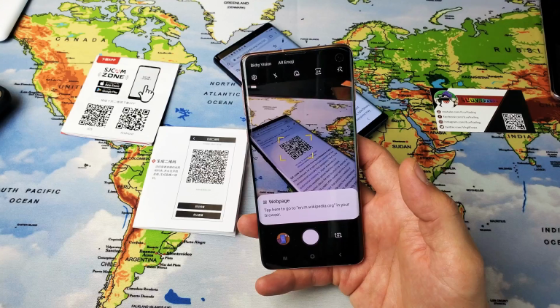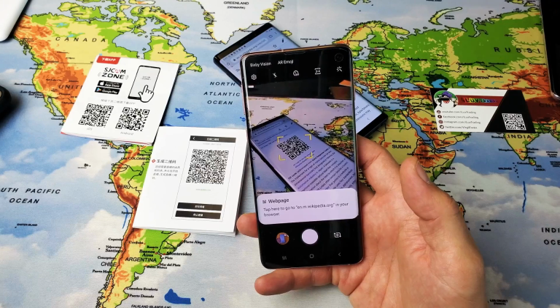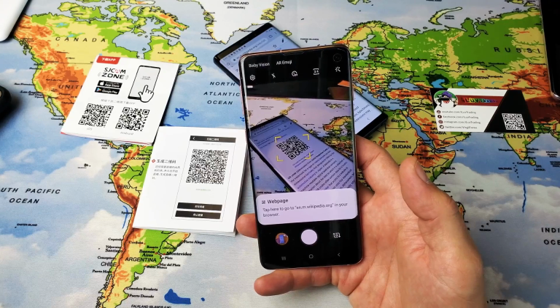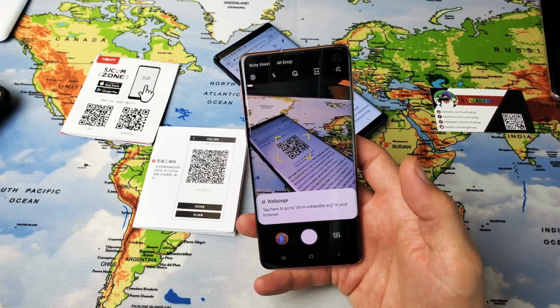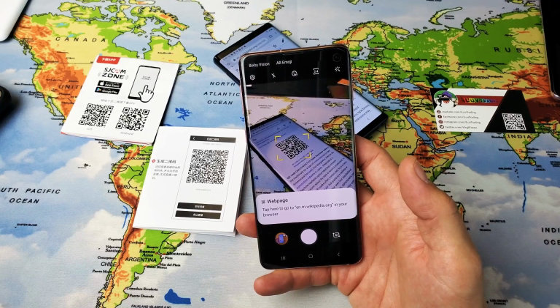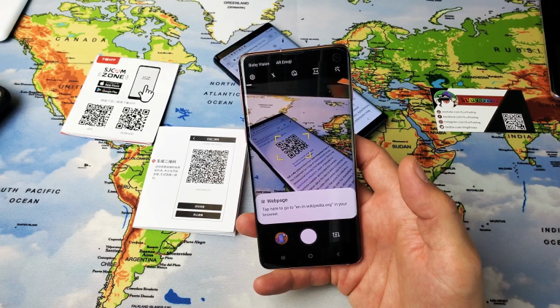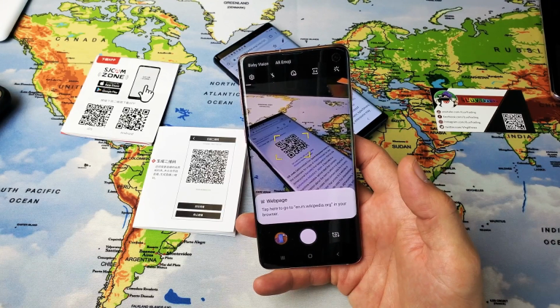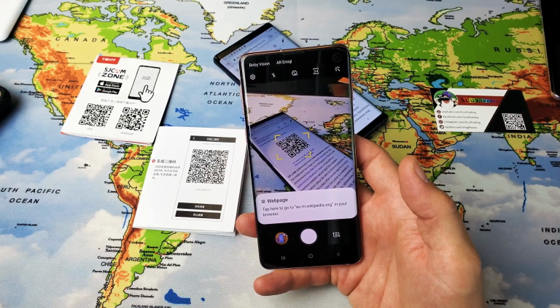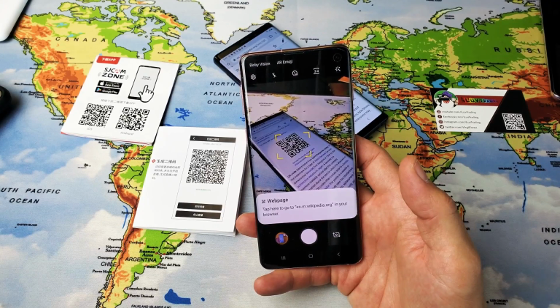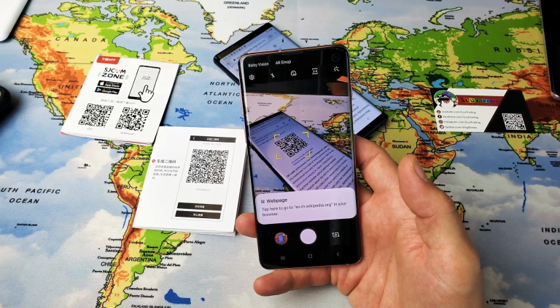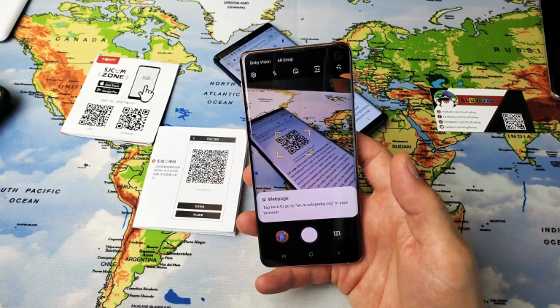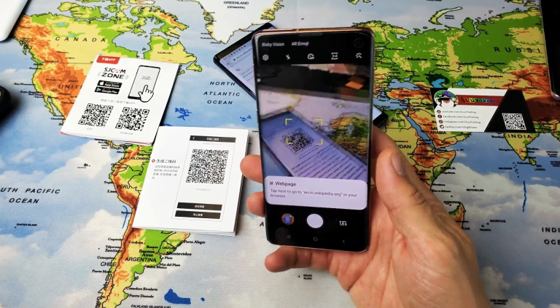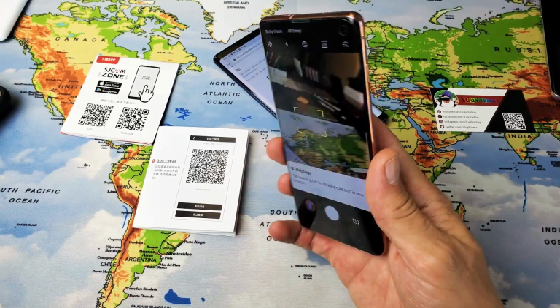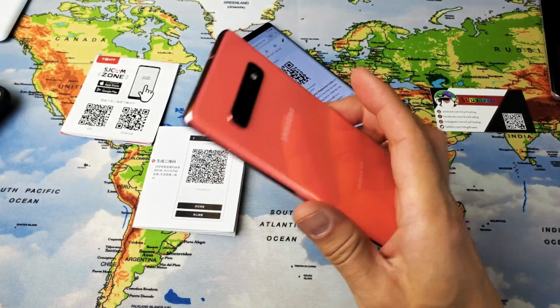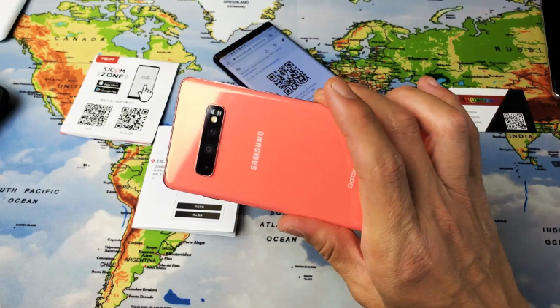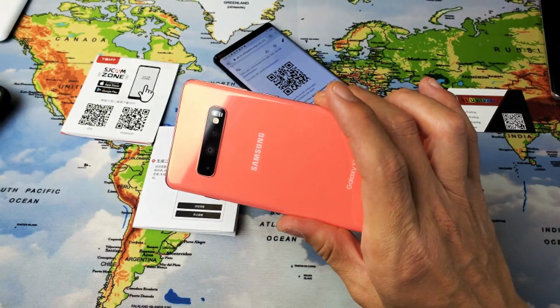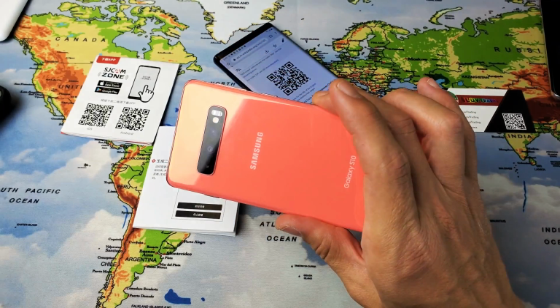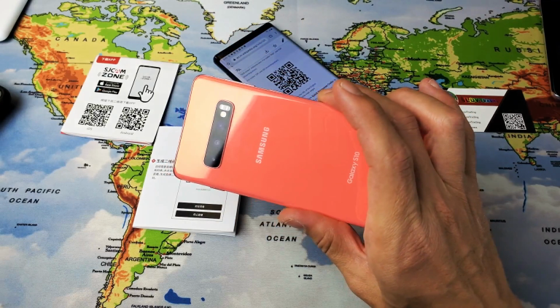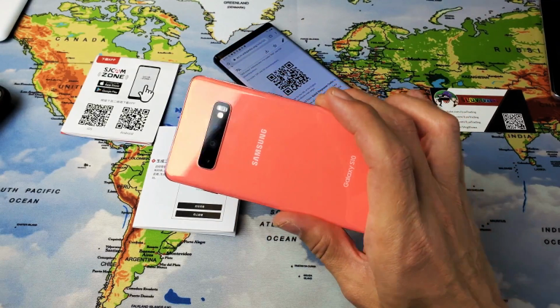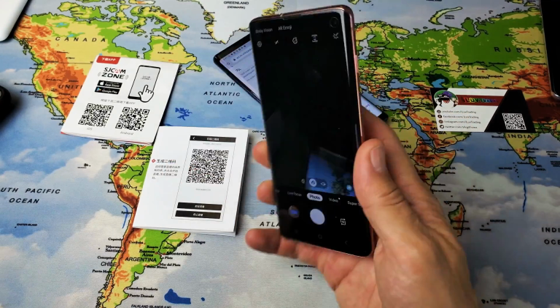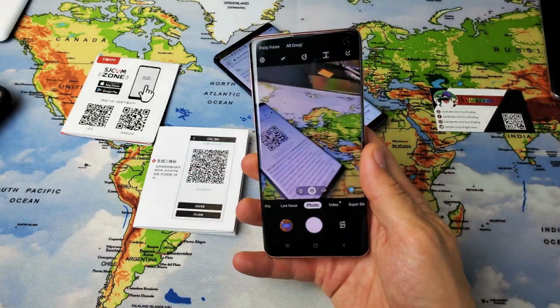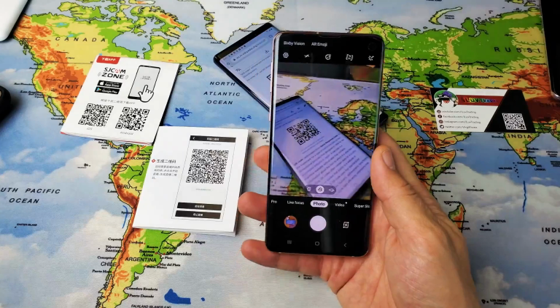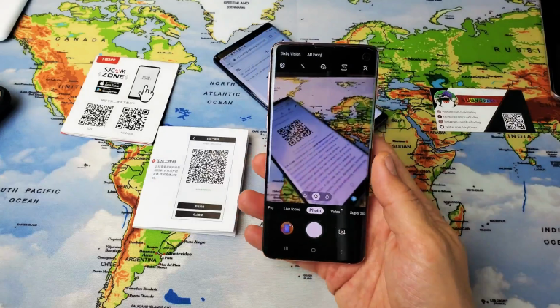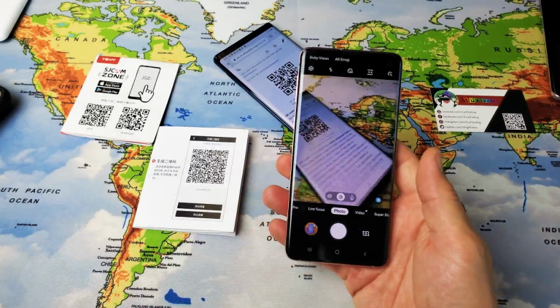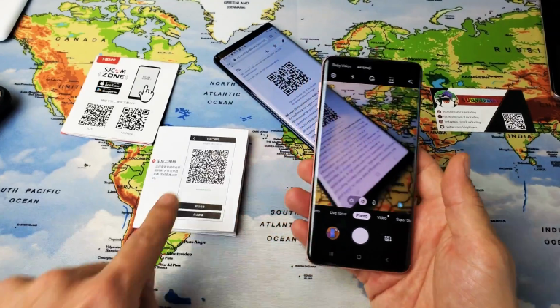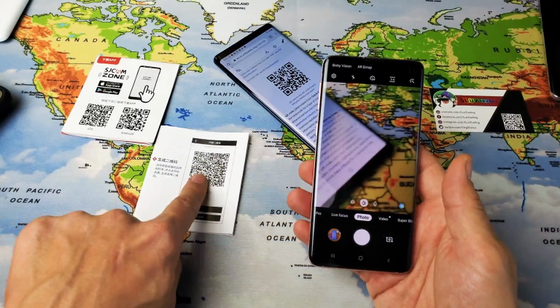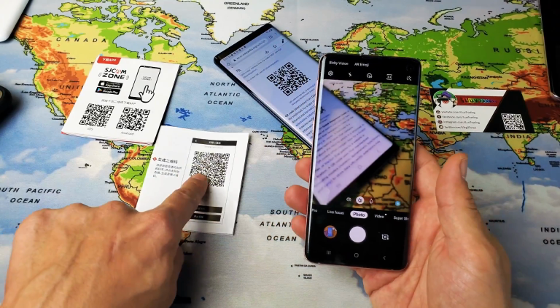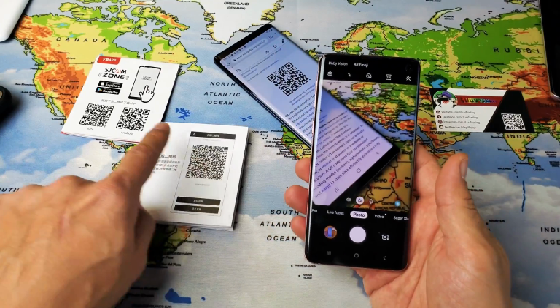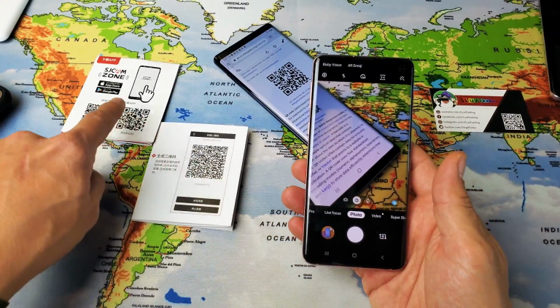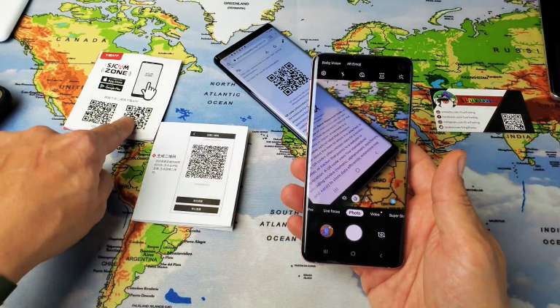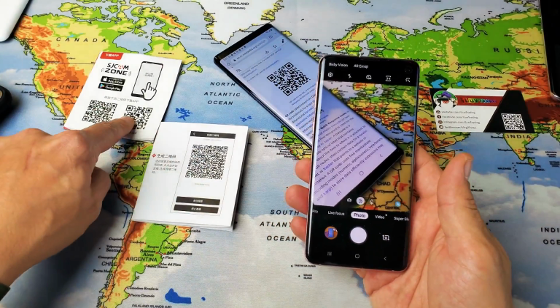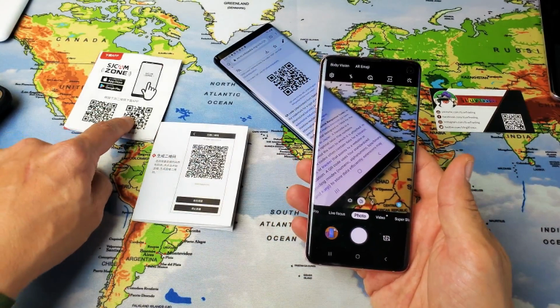Hey, what is going on guys? So you have a Samsung Galaxy S10, S10e, even the S10+ — going to show you how to scan QR codes.